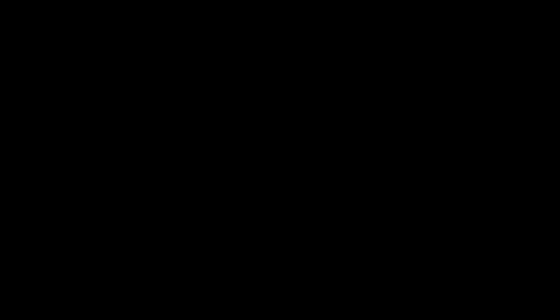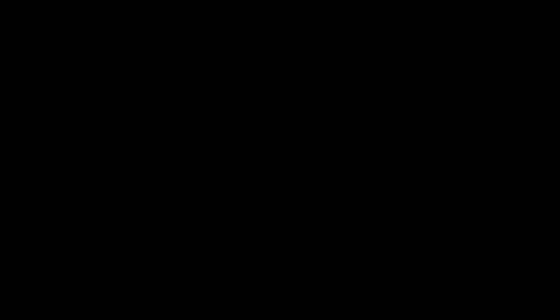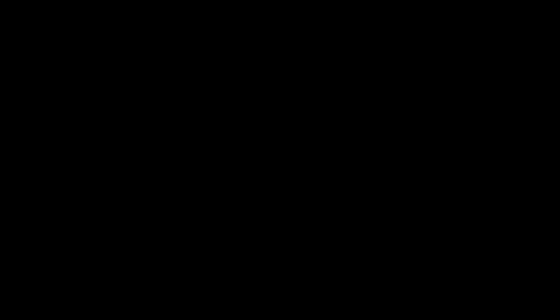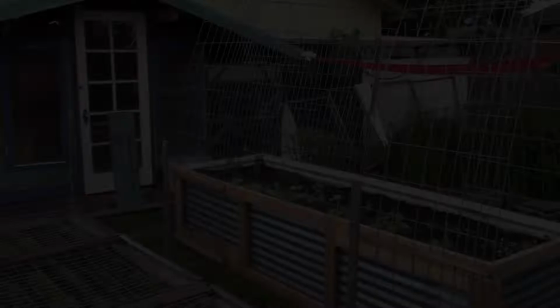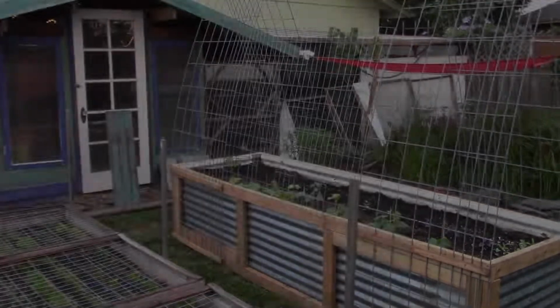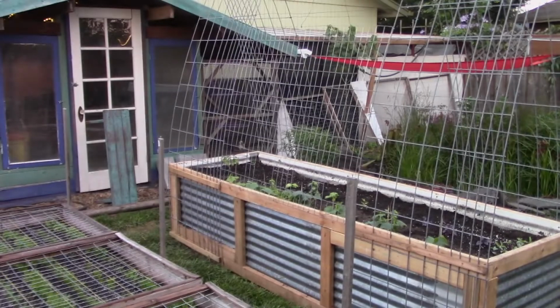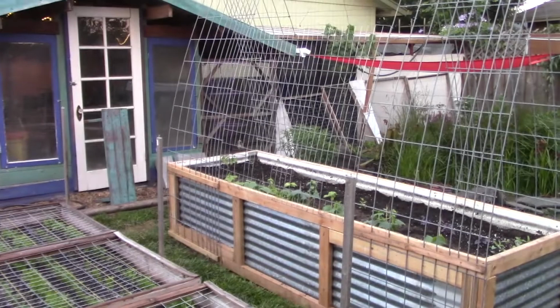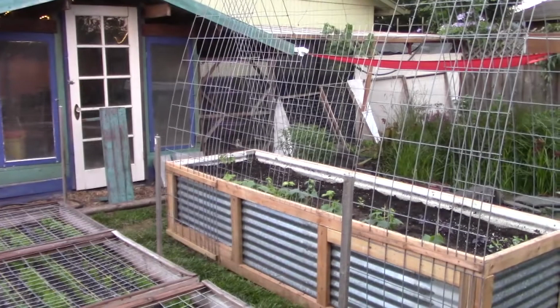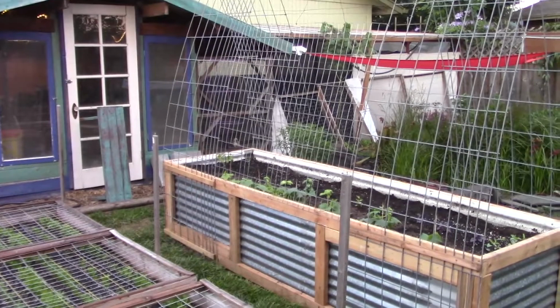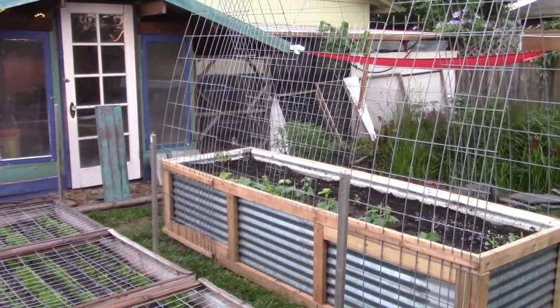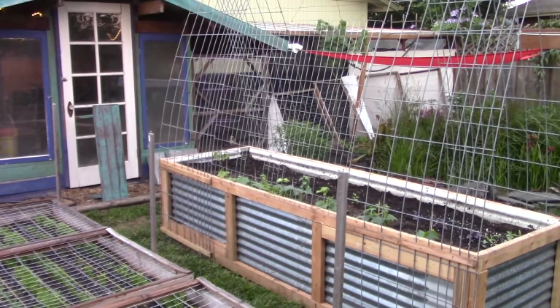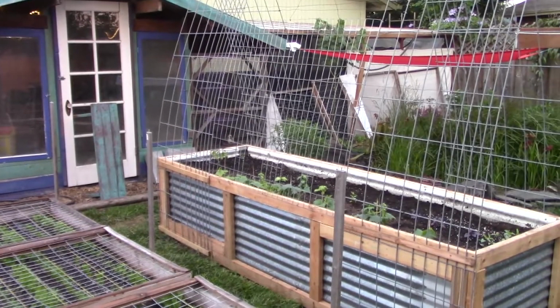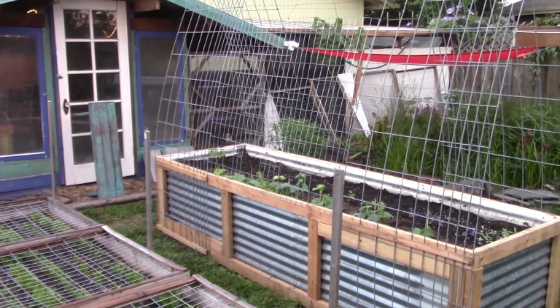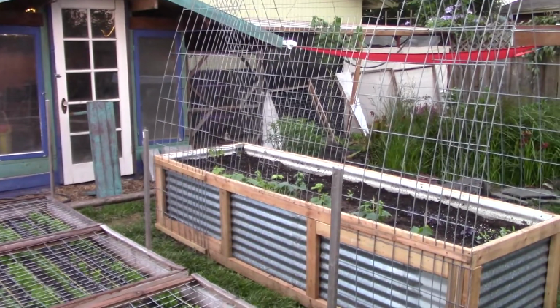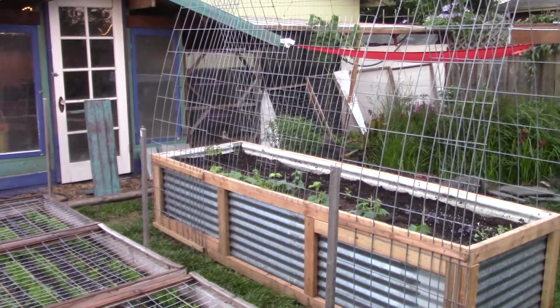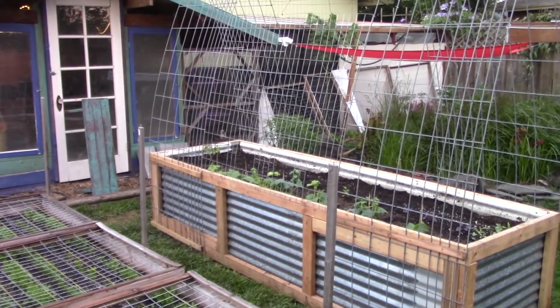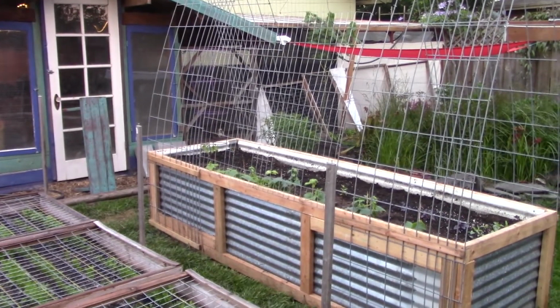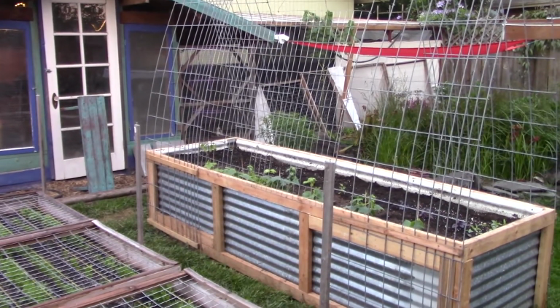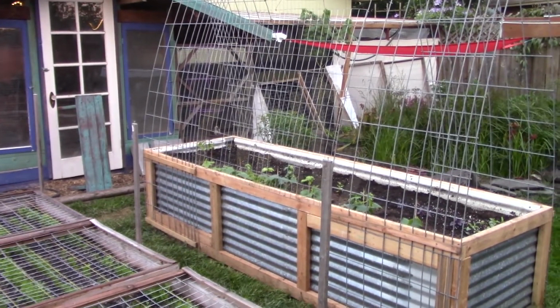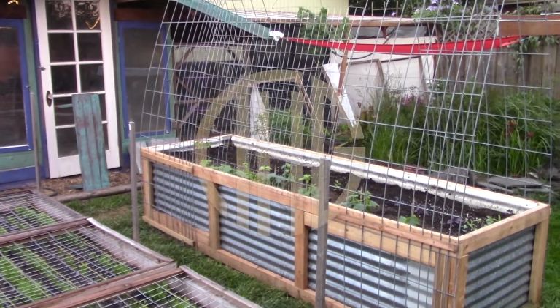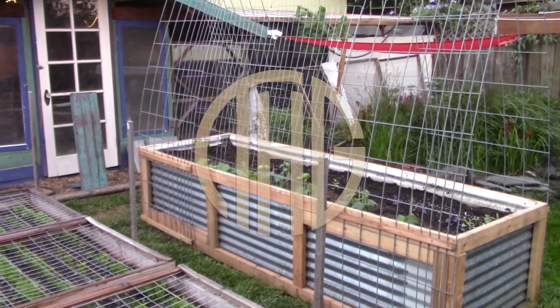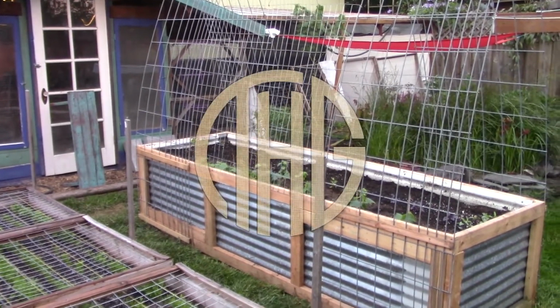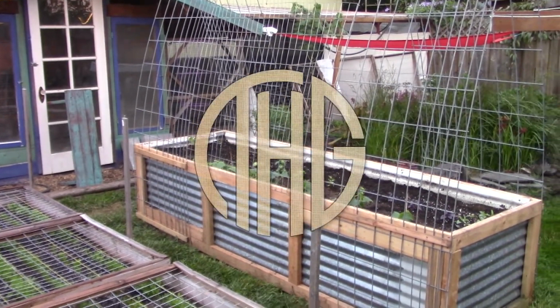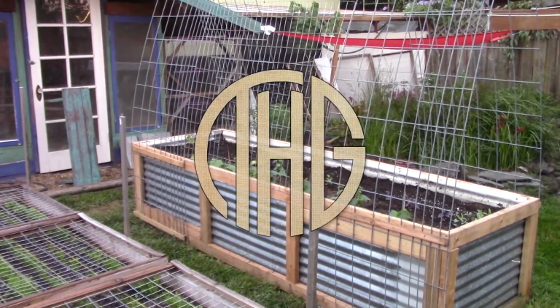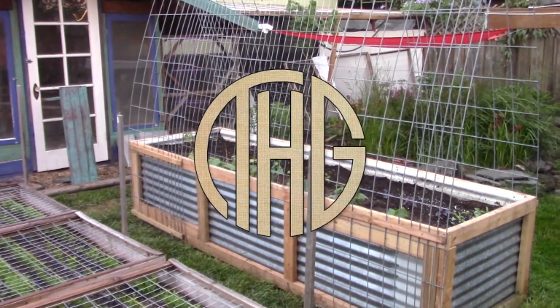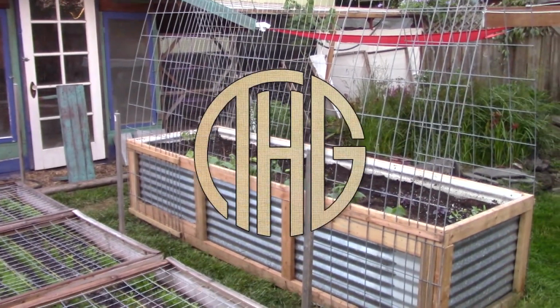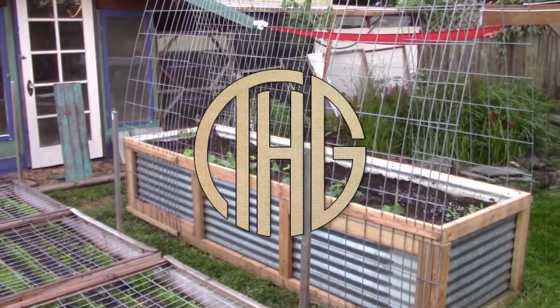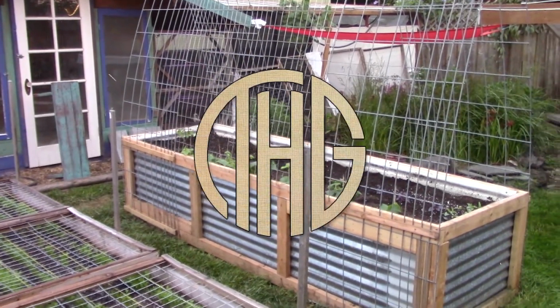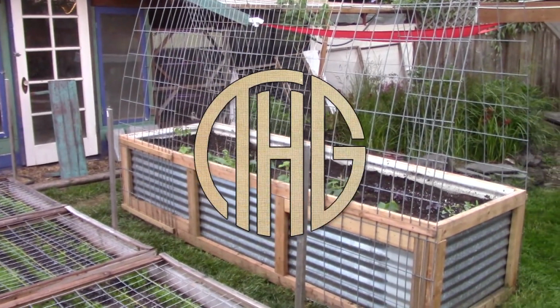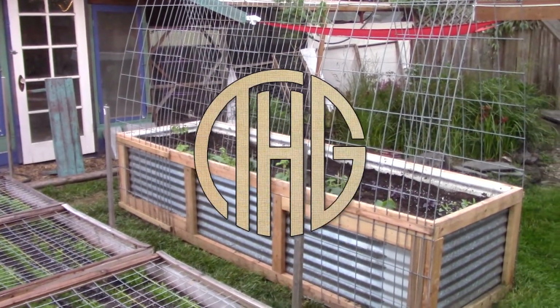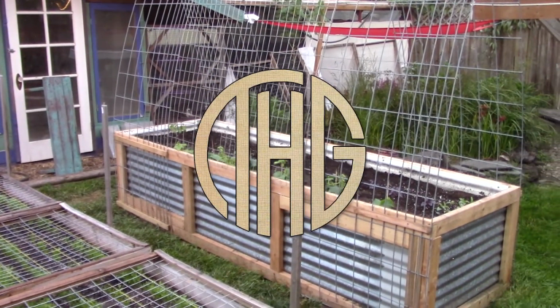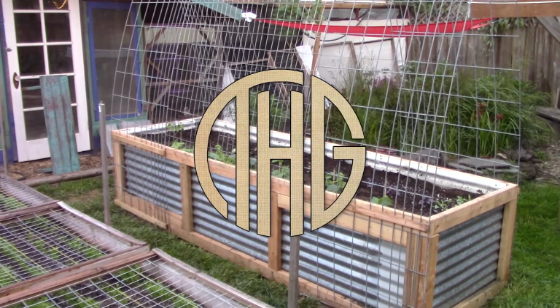What in the heck is Hugelkultur? Welcome to the Hippie Geeks.